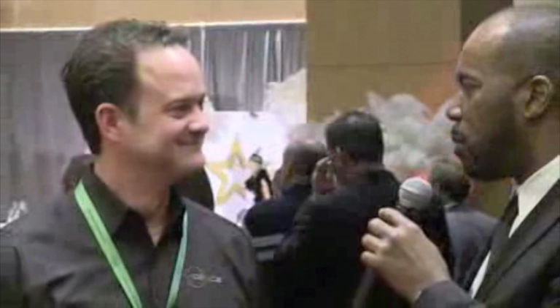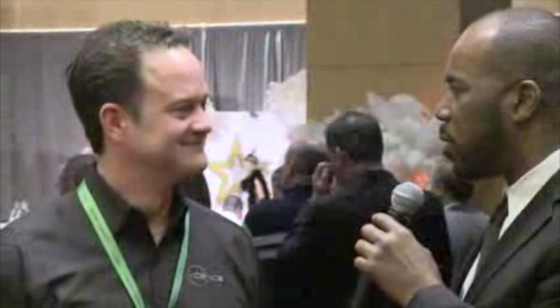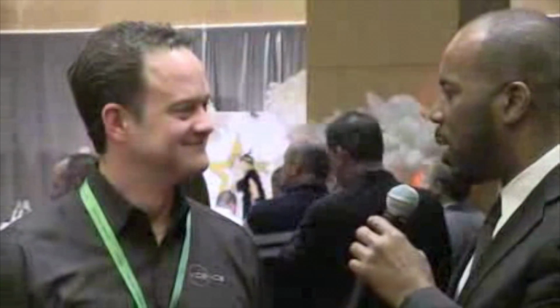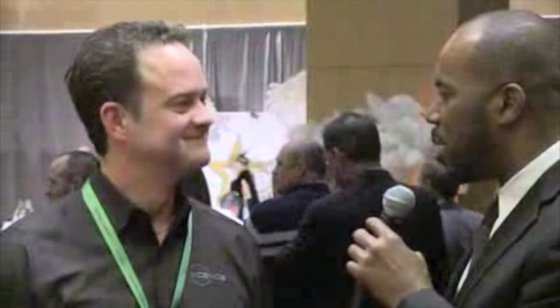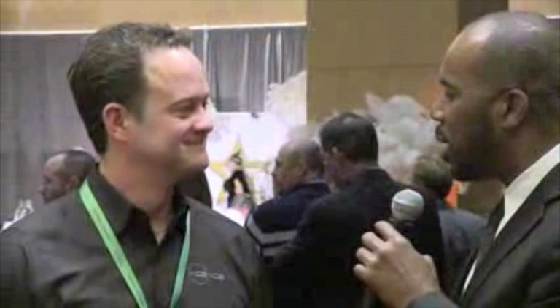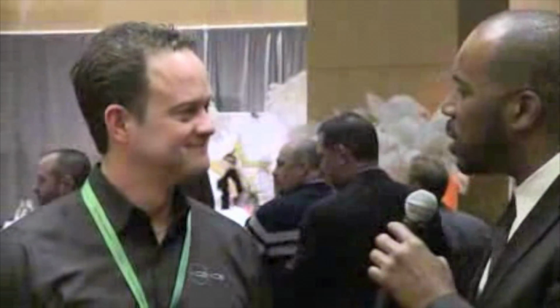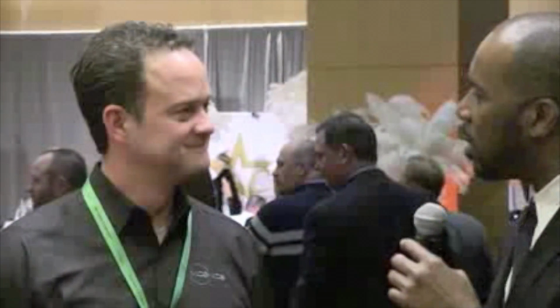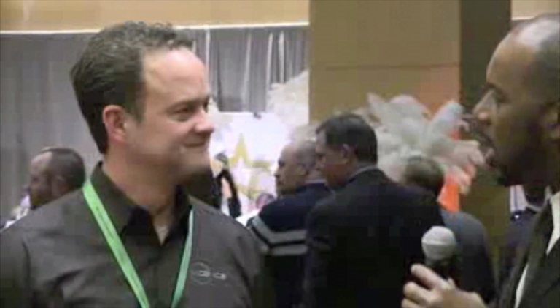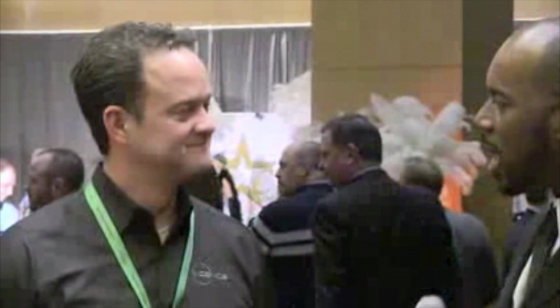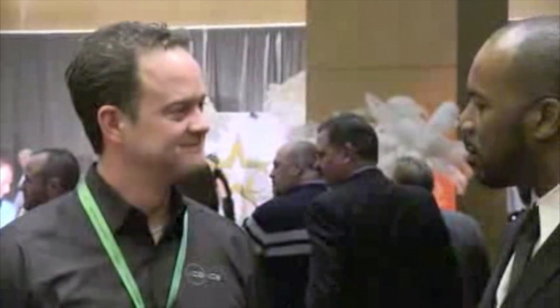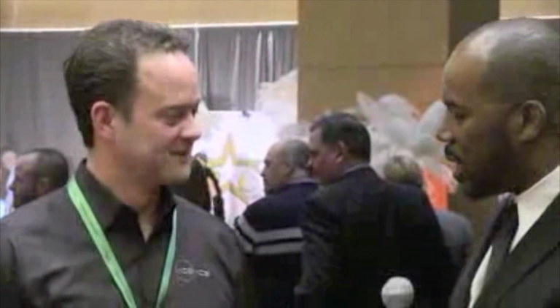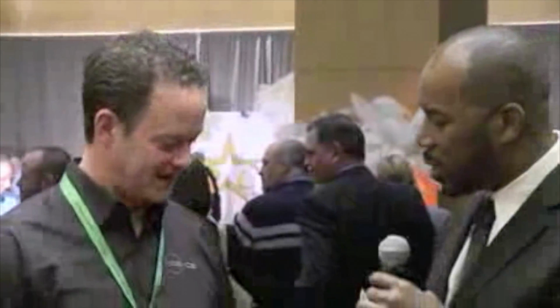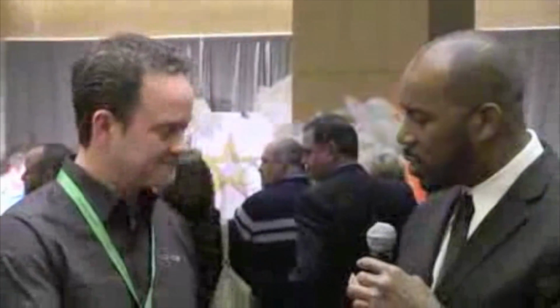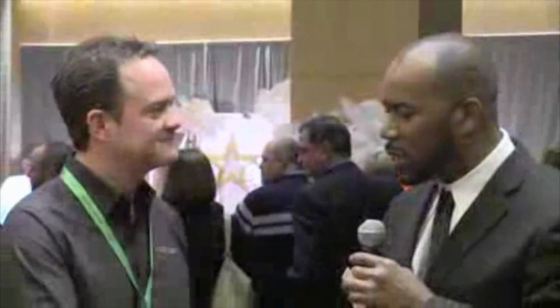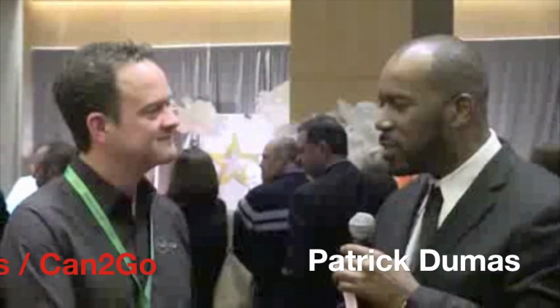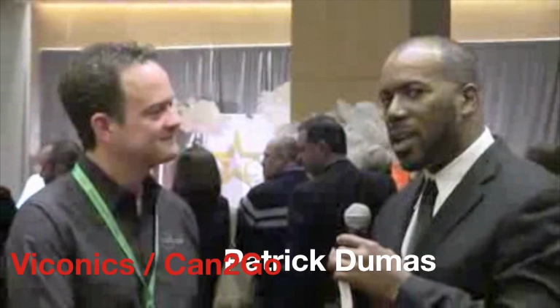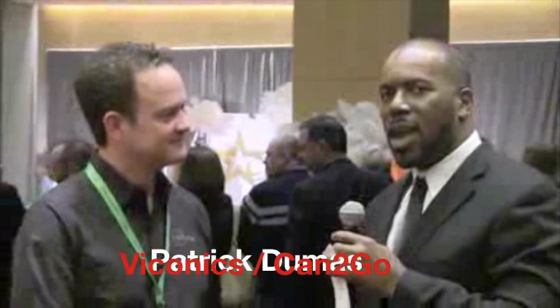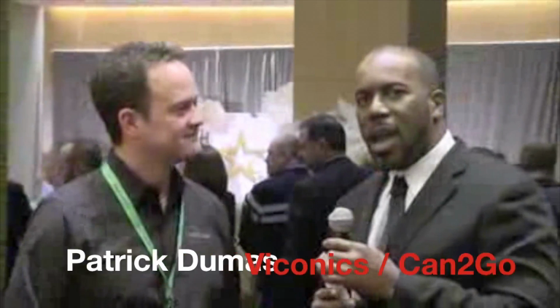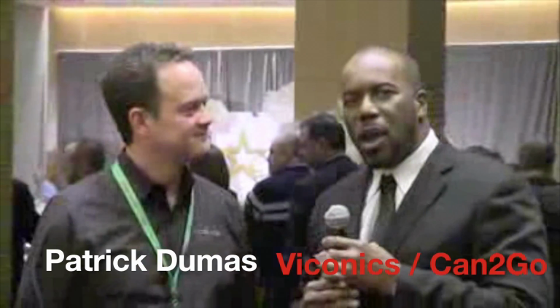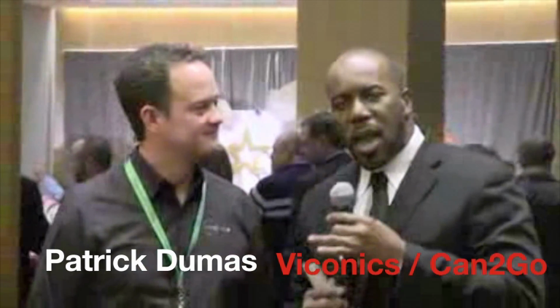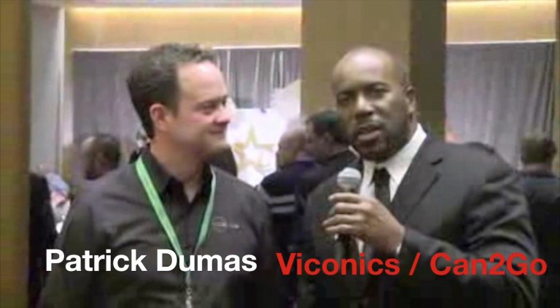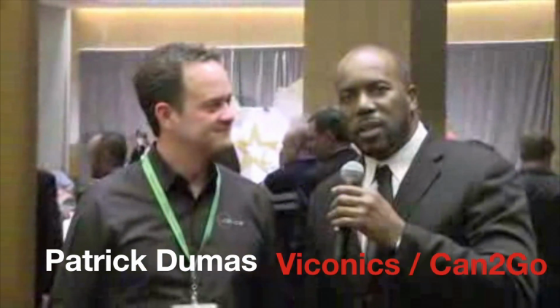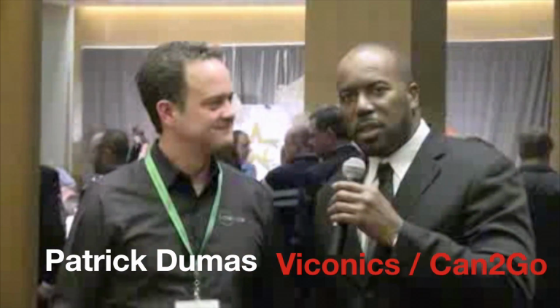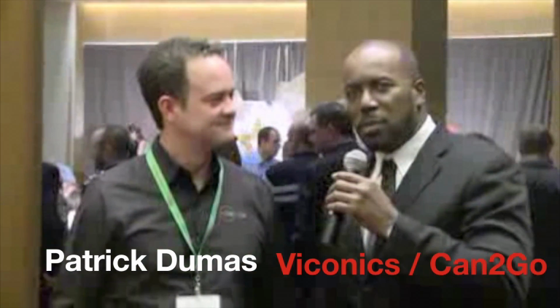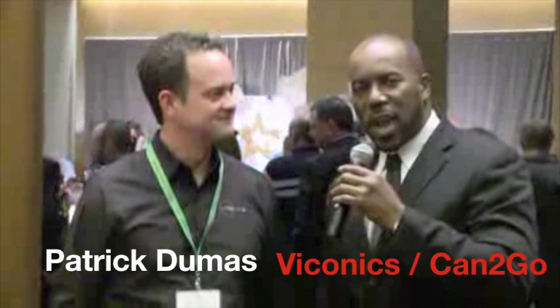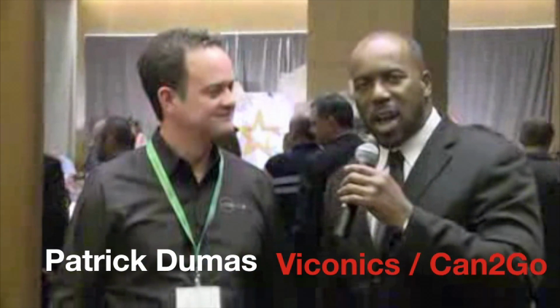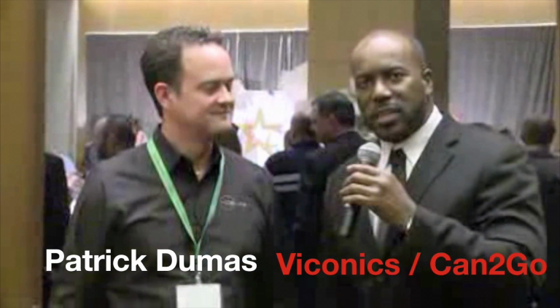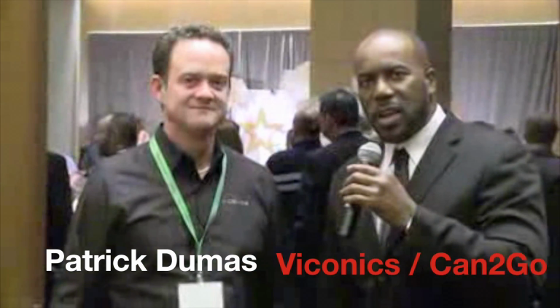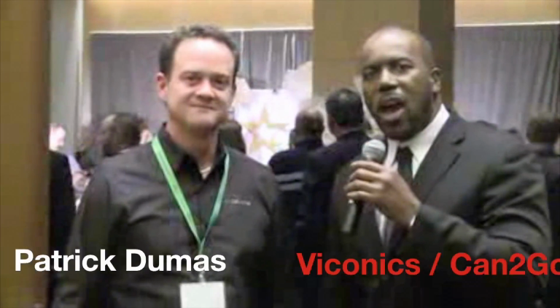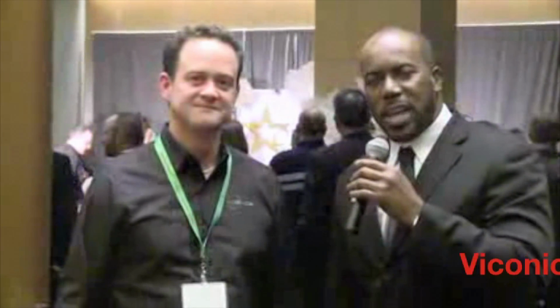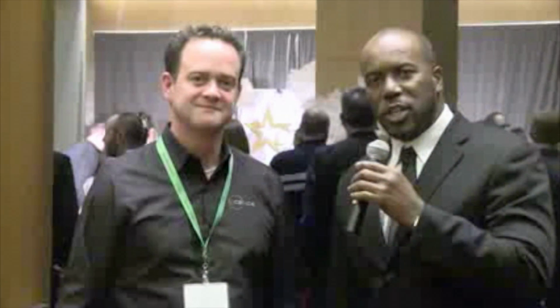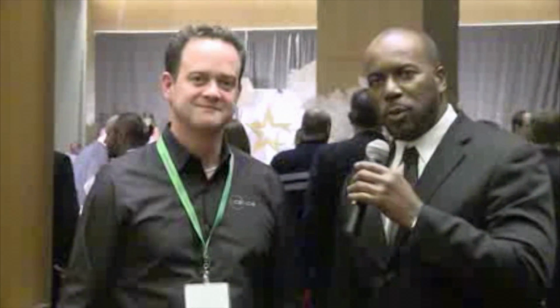It makes the bids go a lot better. Thanks a lot. Seon Johnson with Viaconyx and Can2Go.